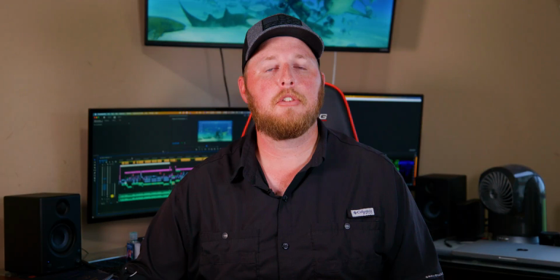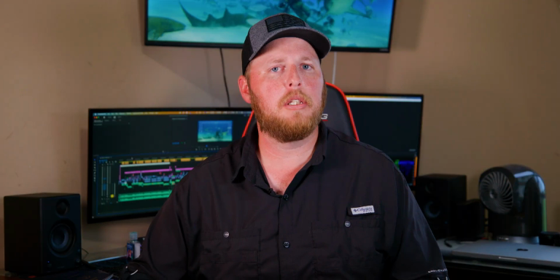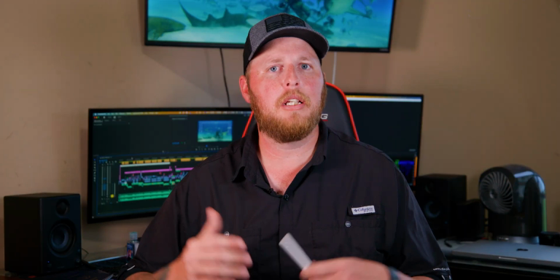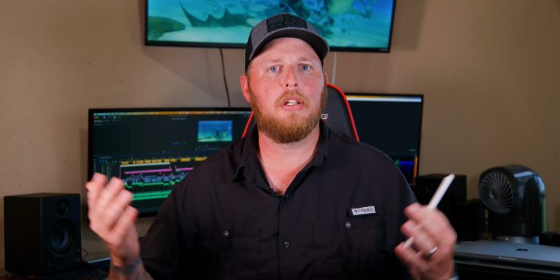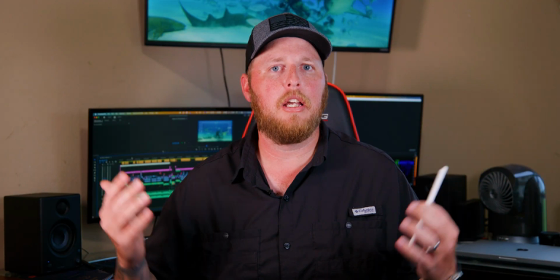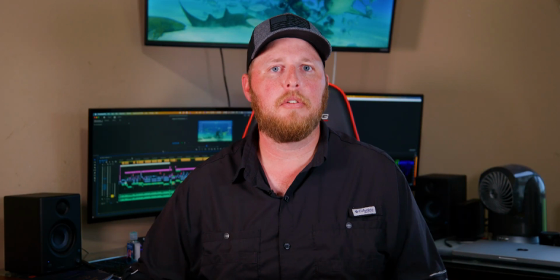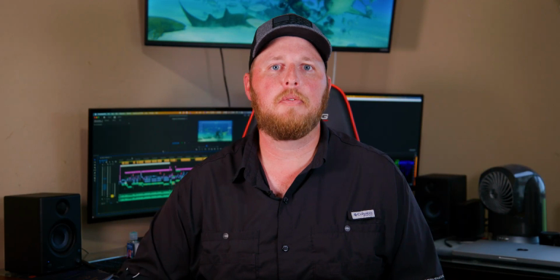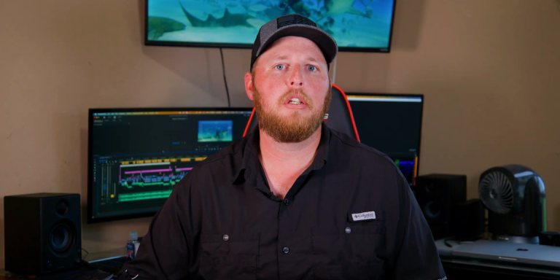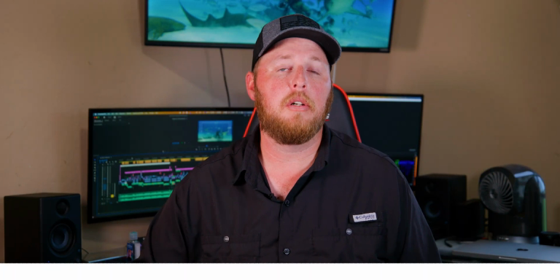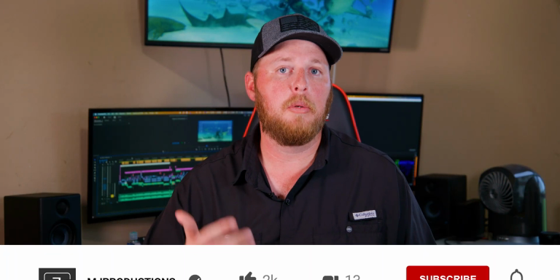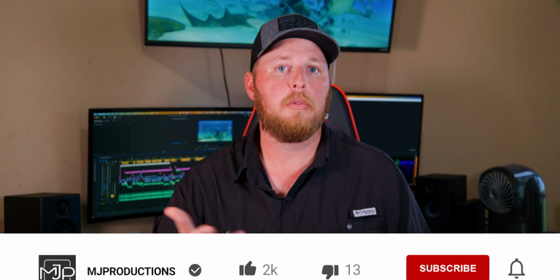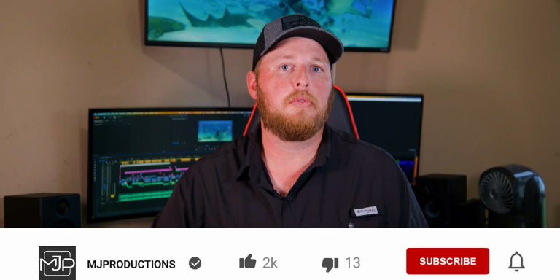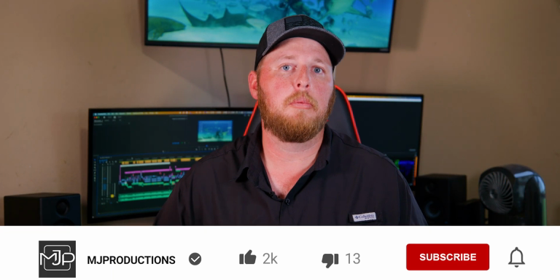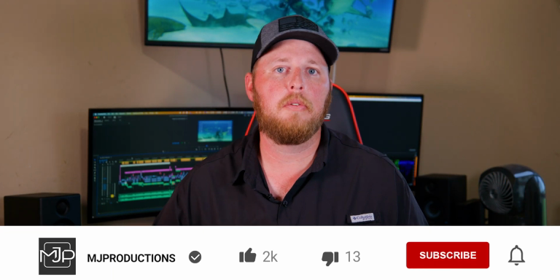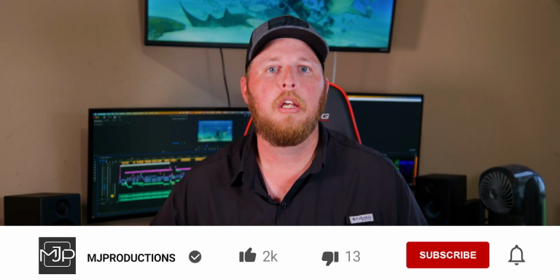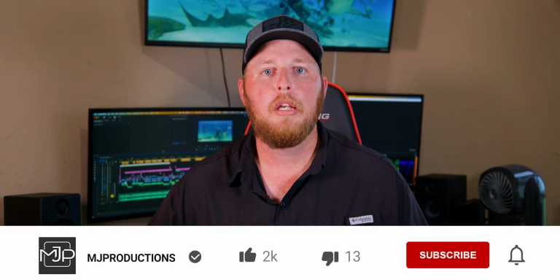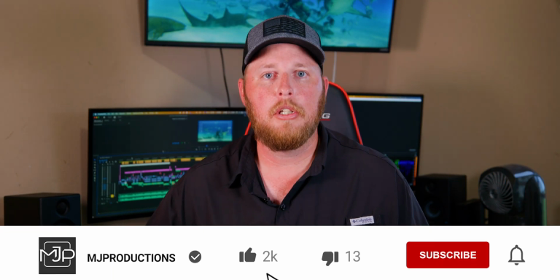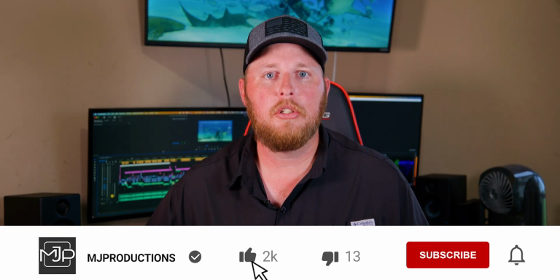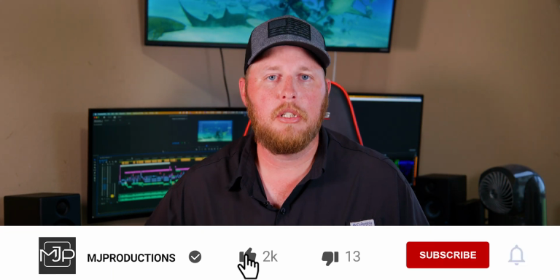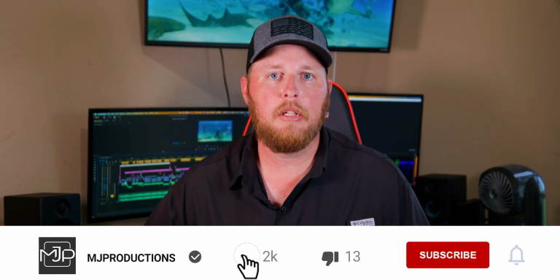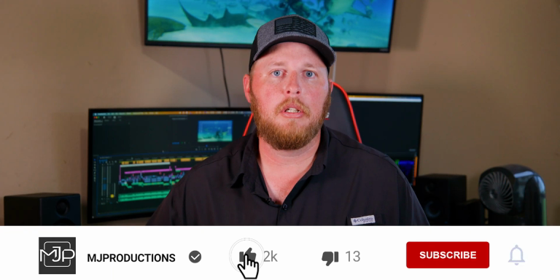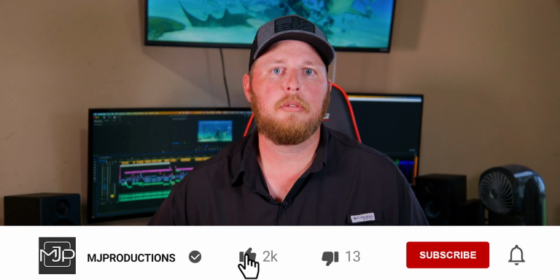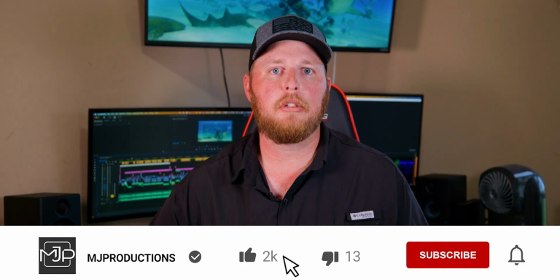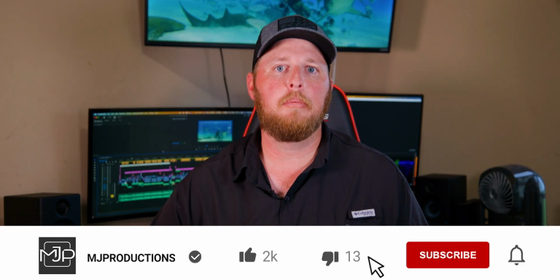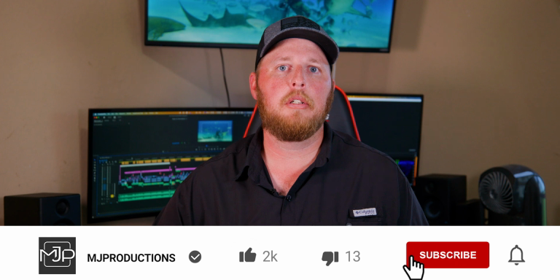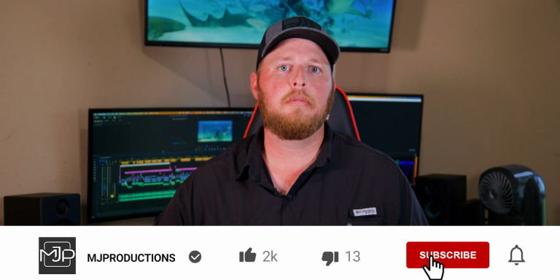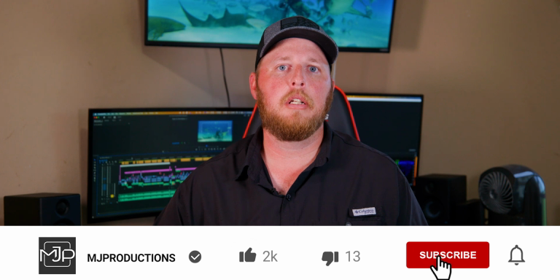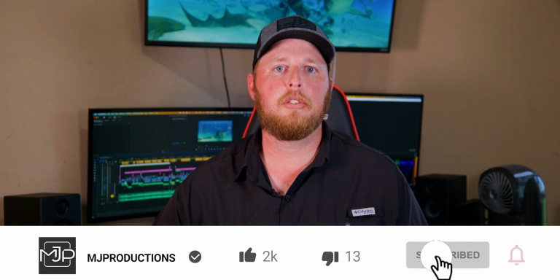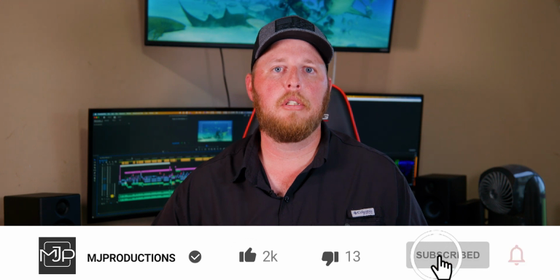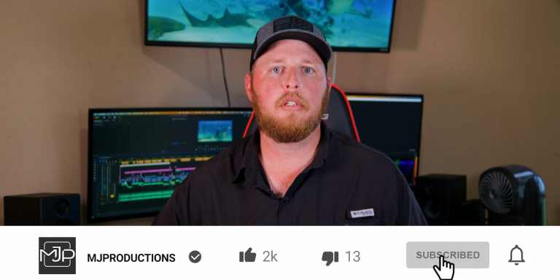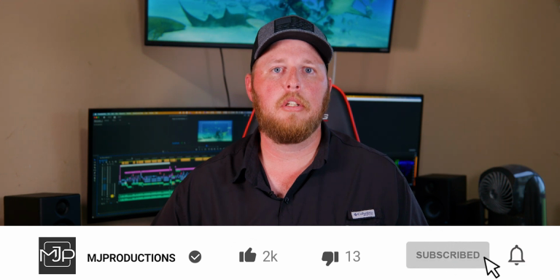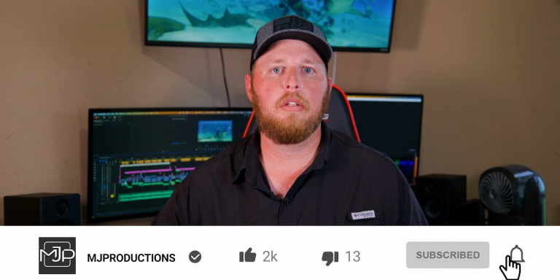That's all I have for this video. I hope it was informative. Make sure you hit the like button, the subscribe button, and I'll see you in the next video.